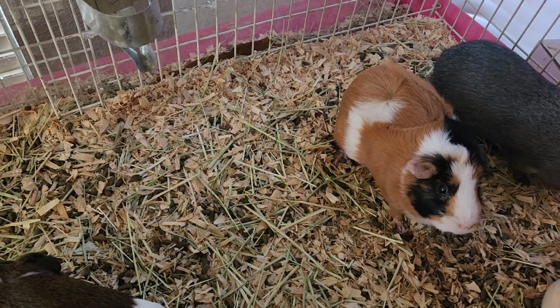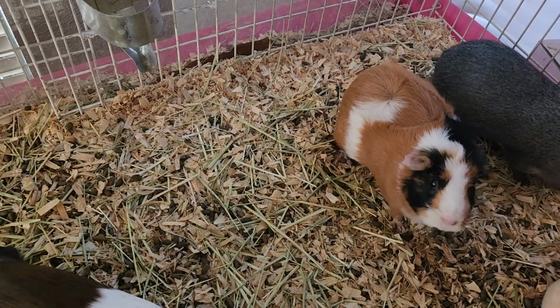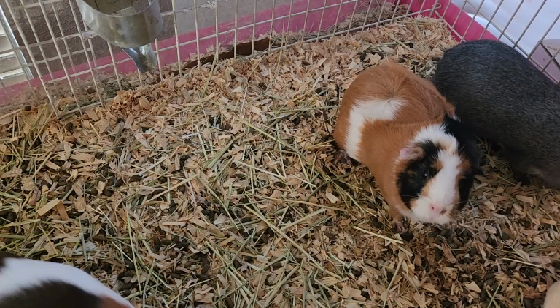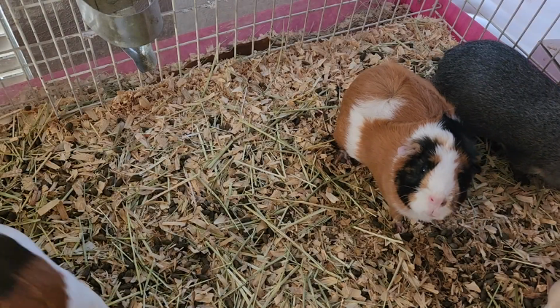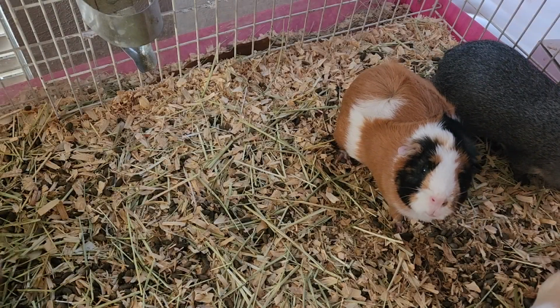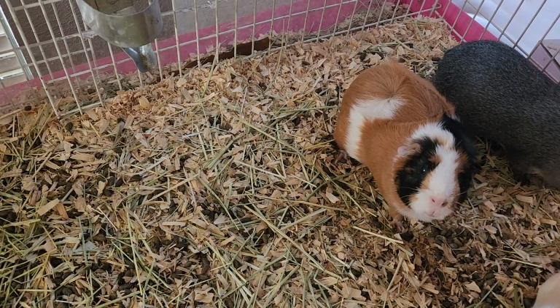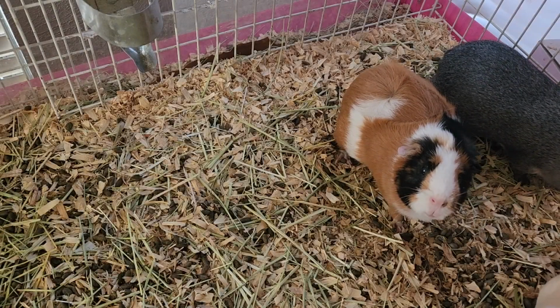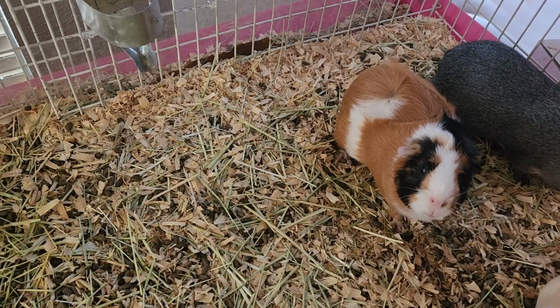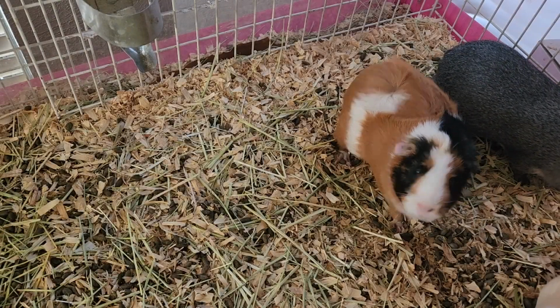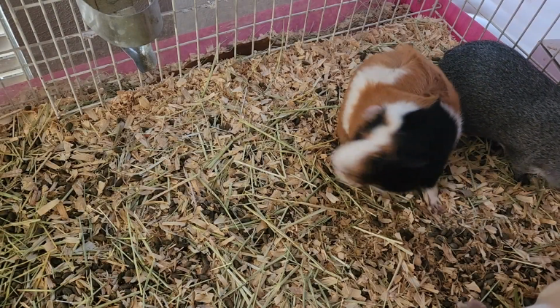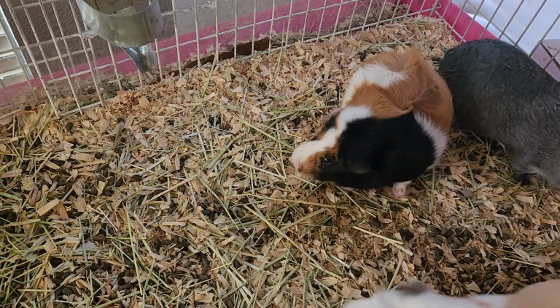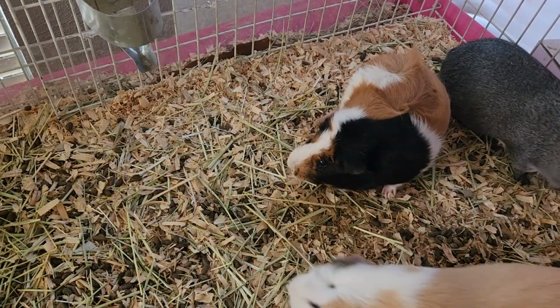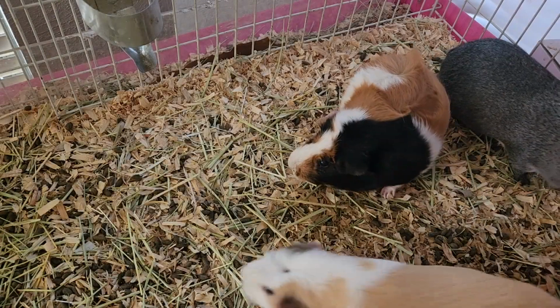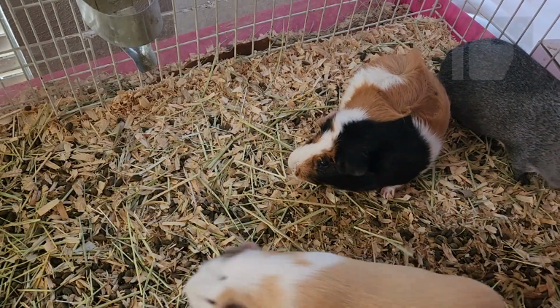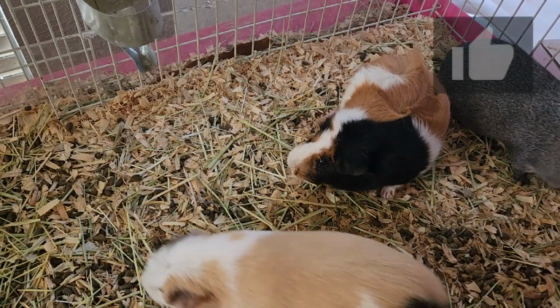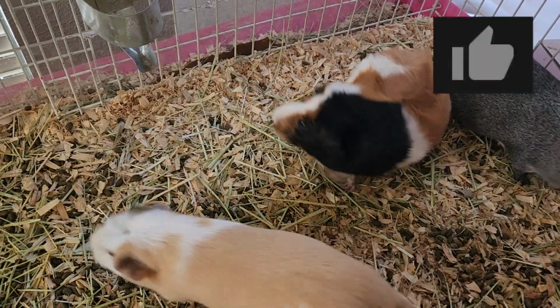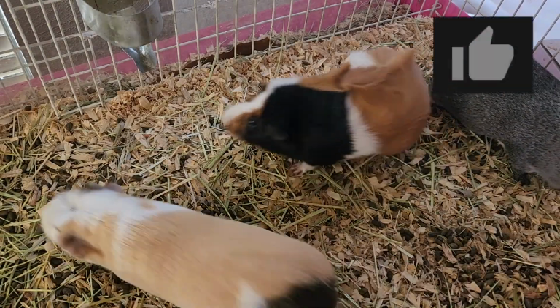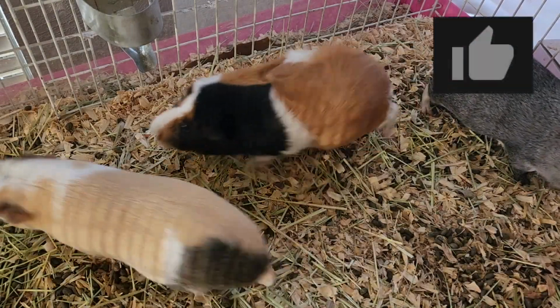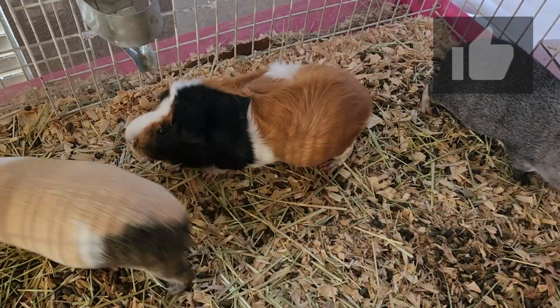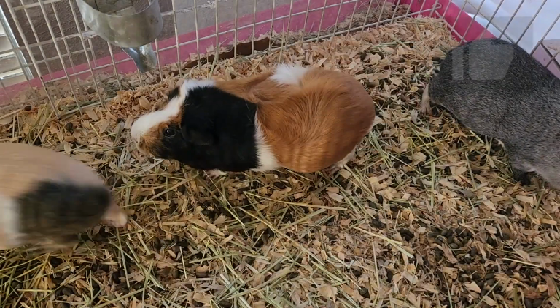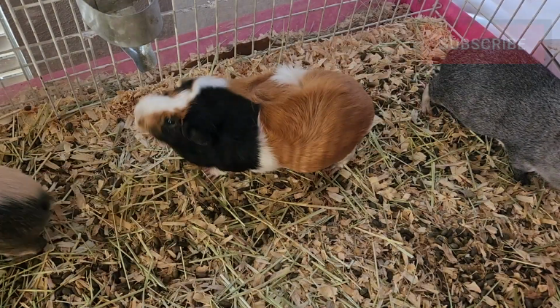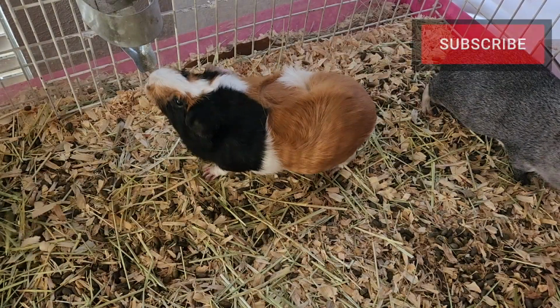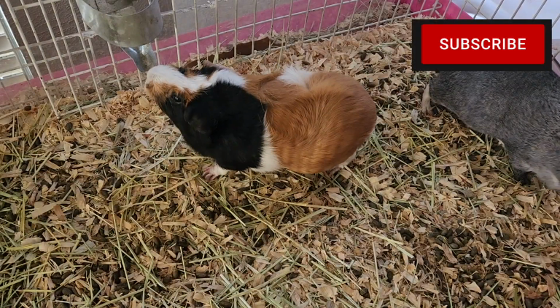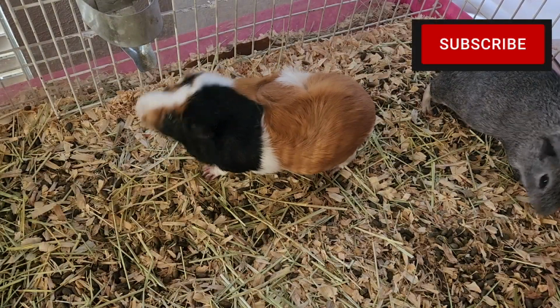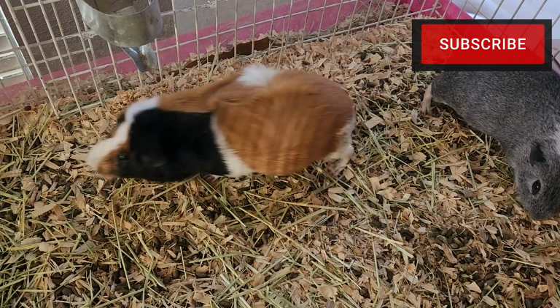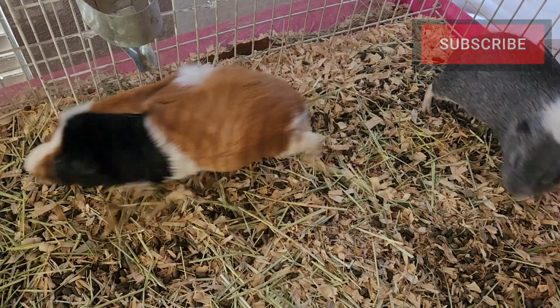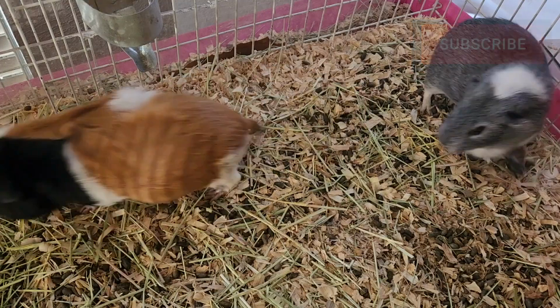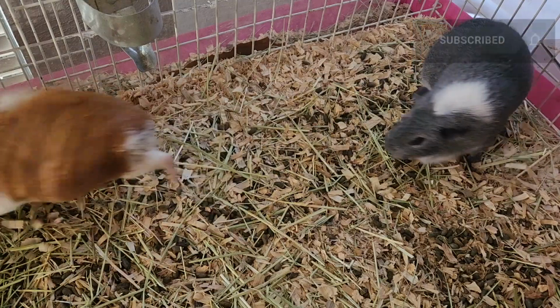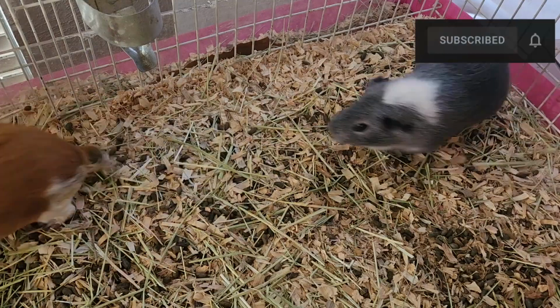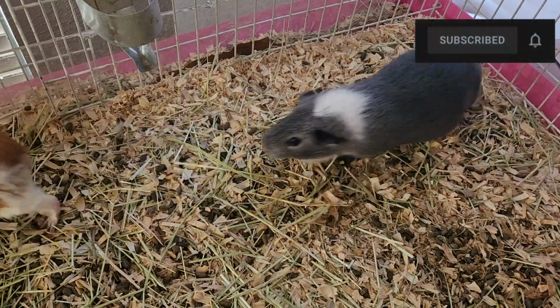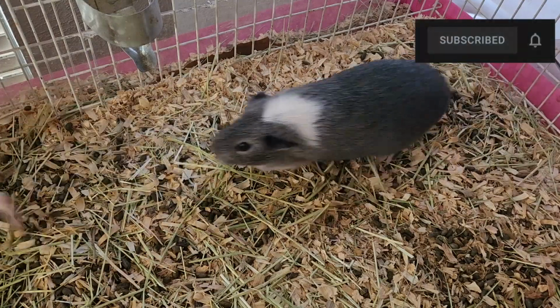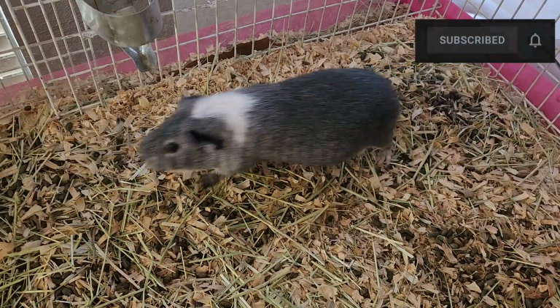Guys, look! I see mom! Quick! Run! Let's get out of here!